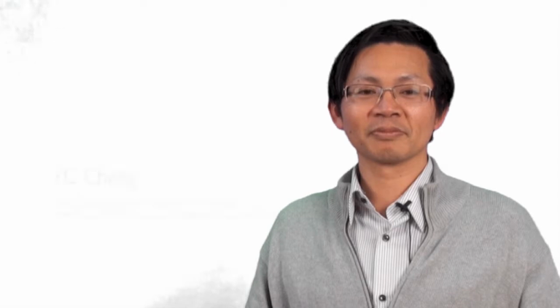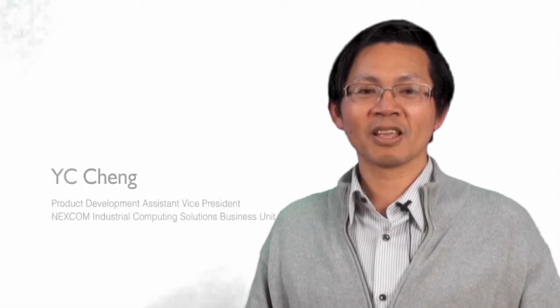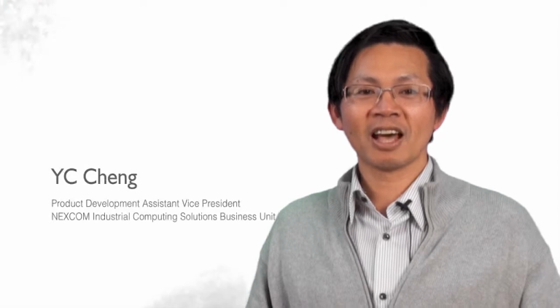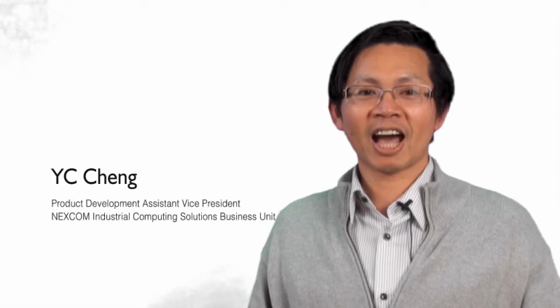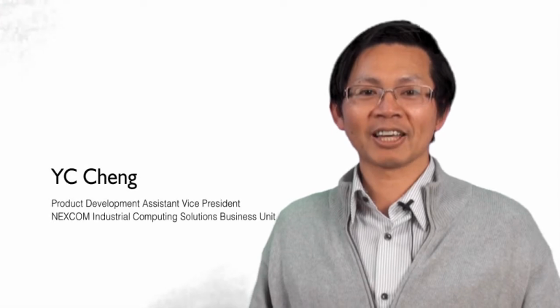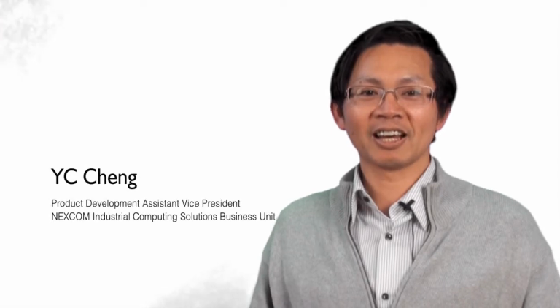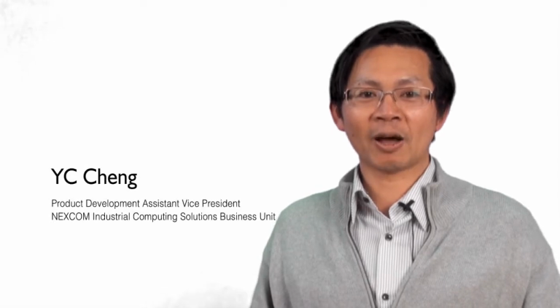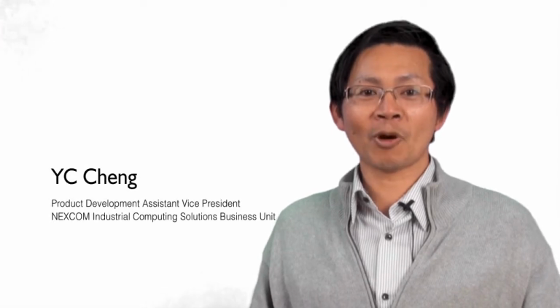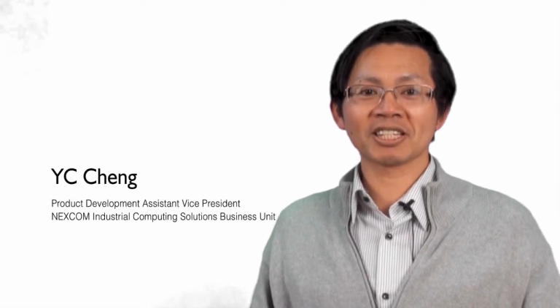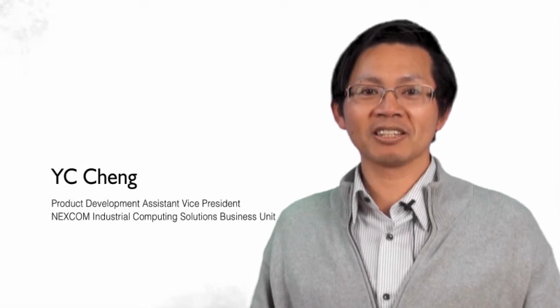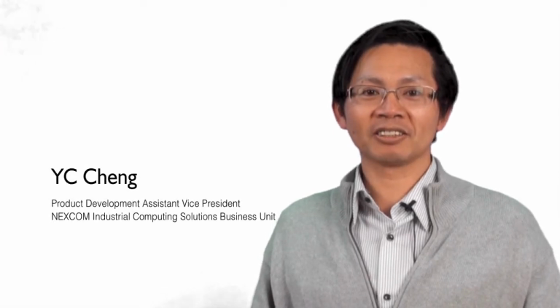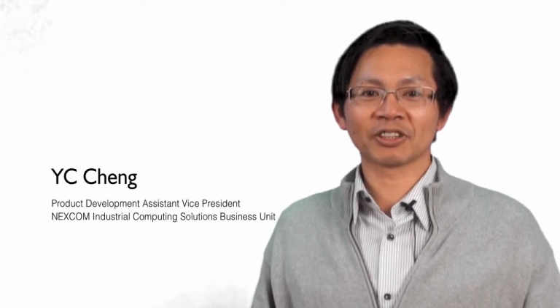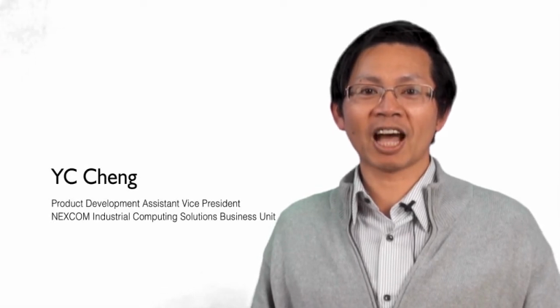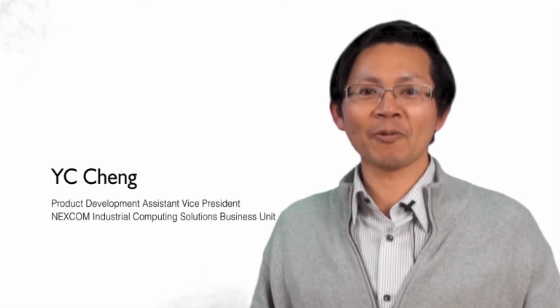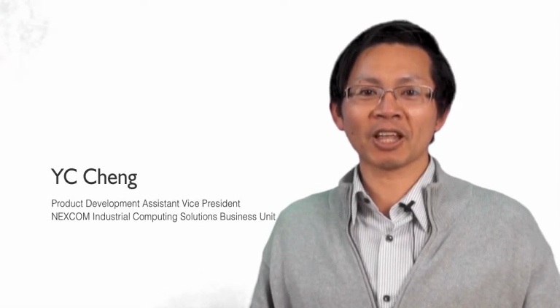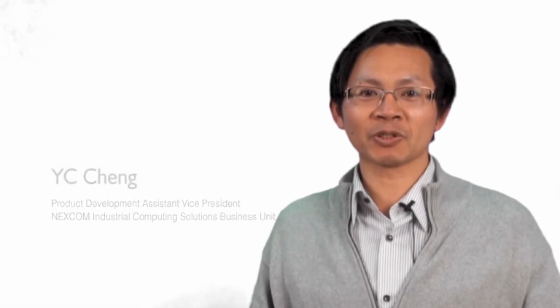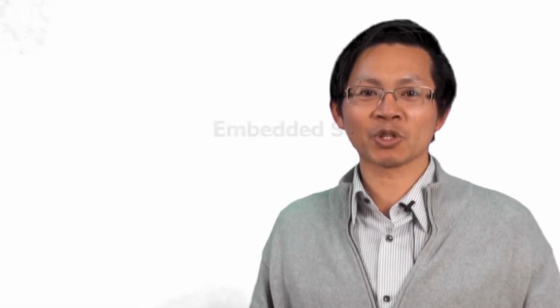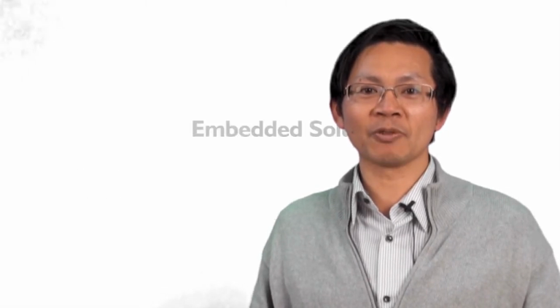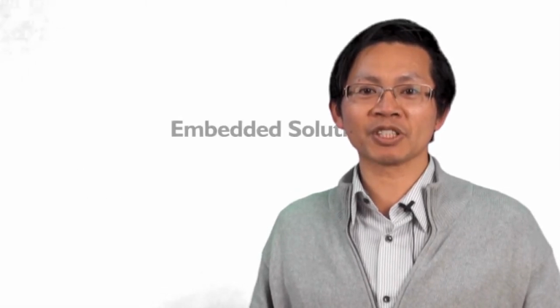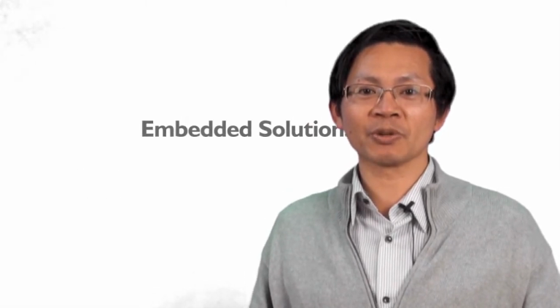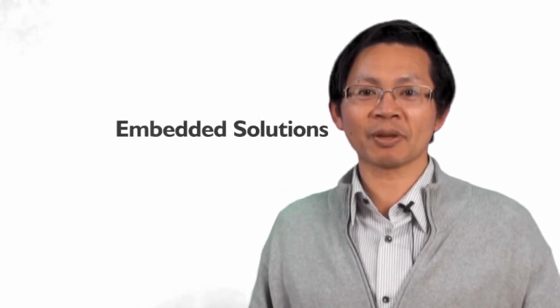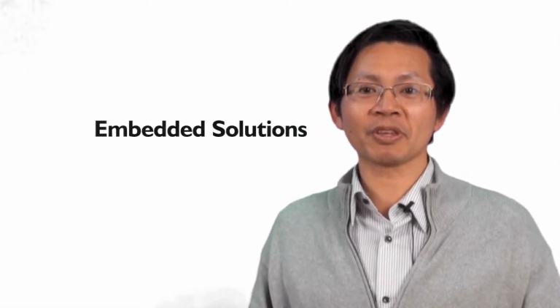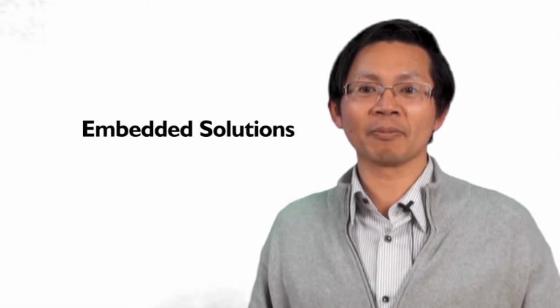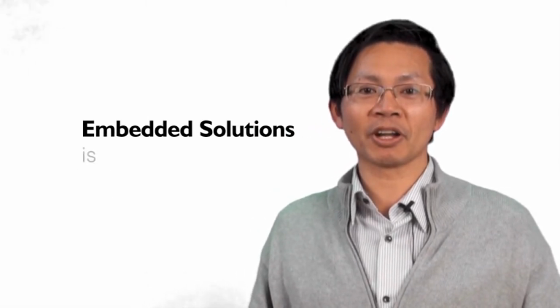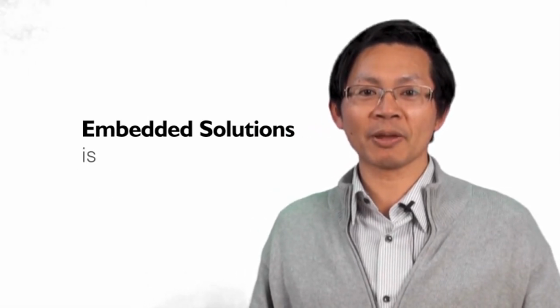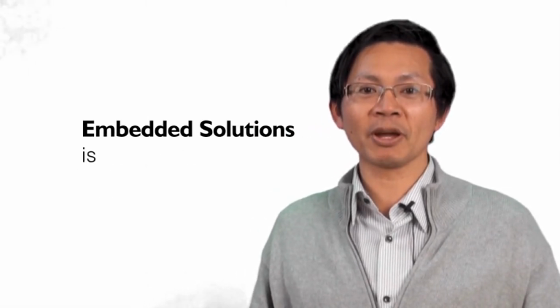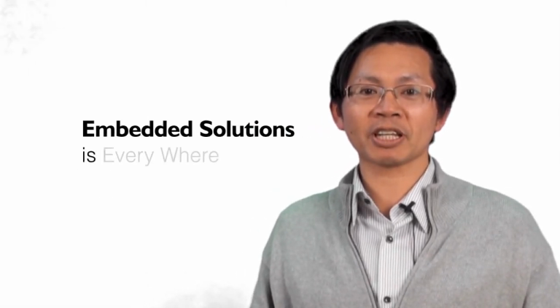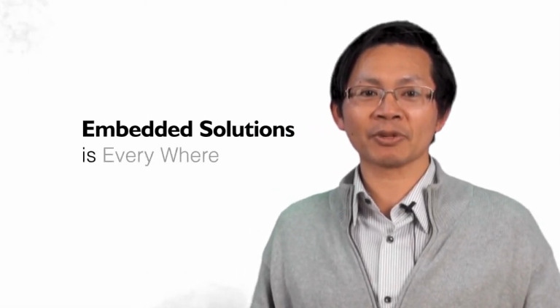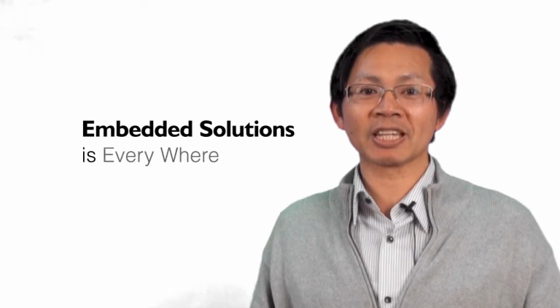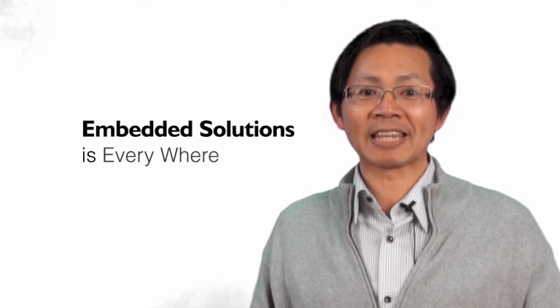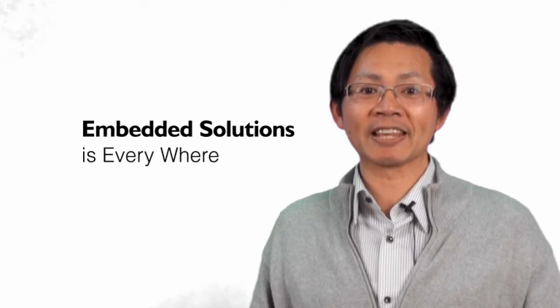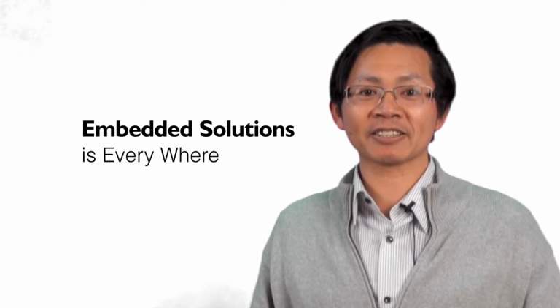Hi, I'm Wei Xie. Today I would like to share with you something about embedded computing in Nescom.